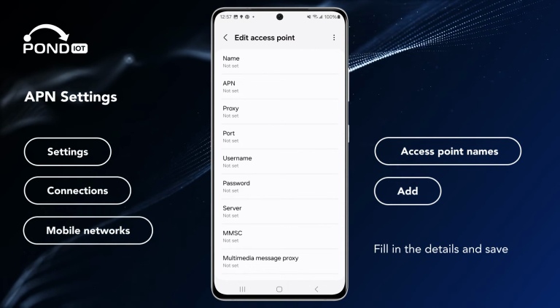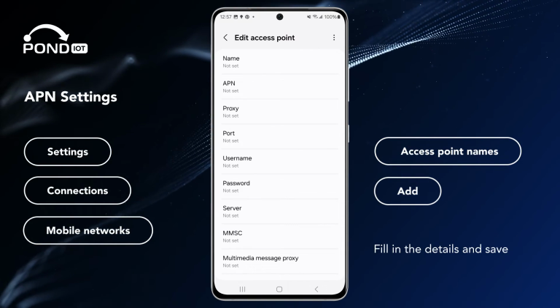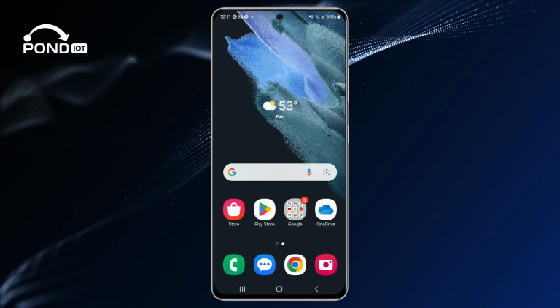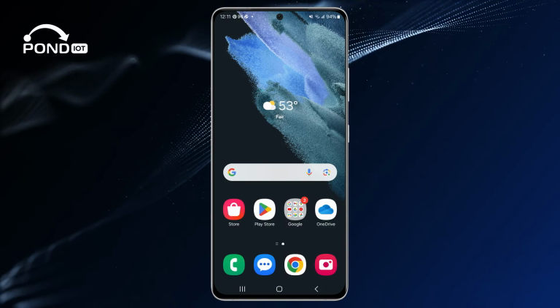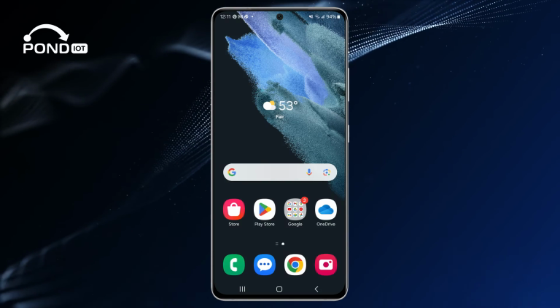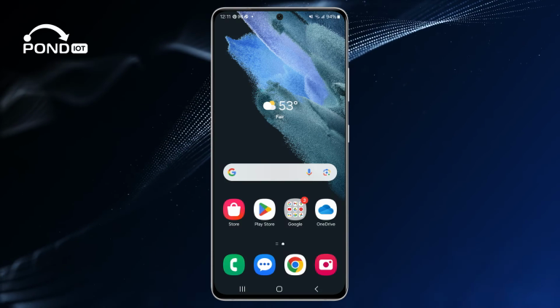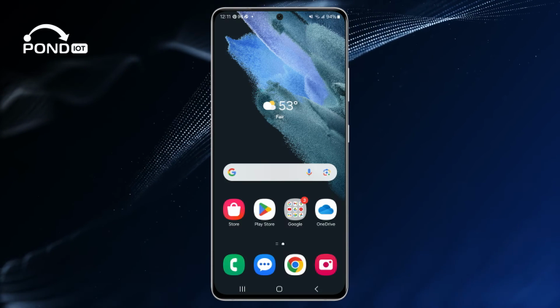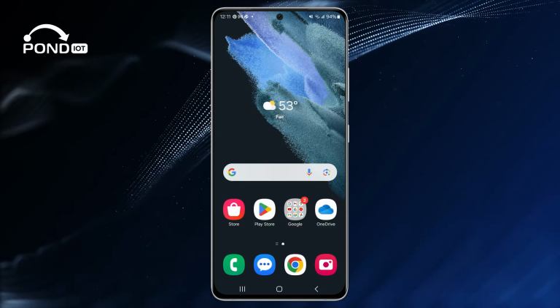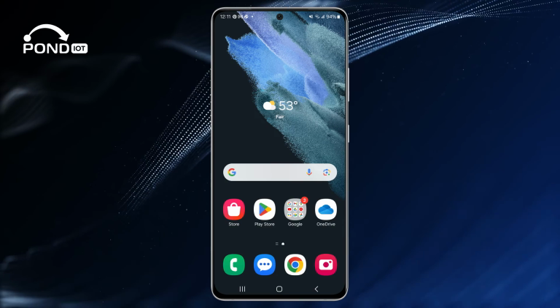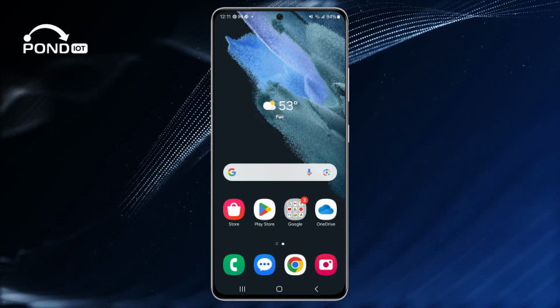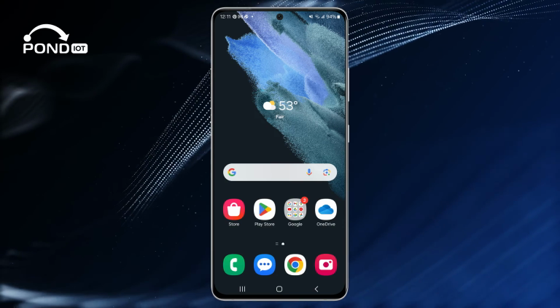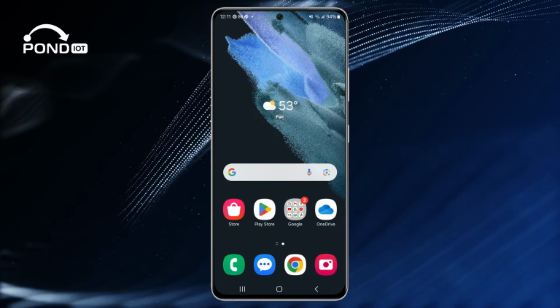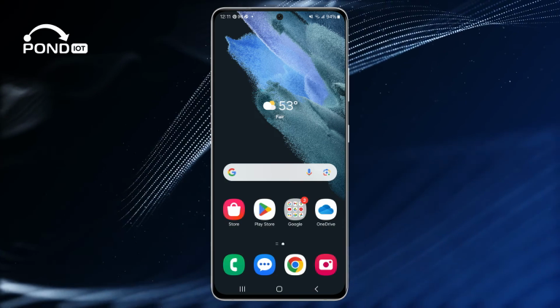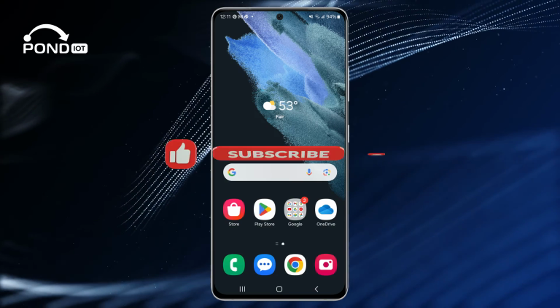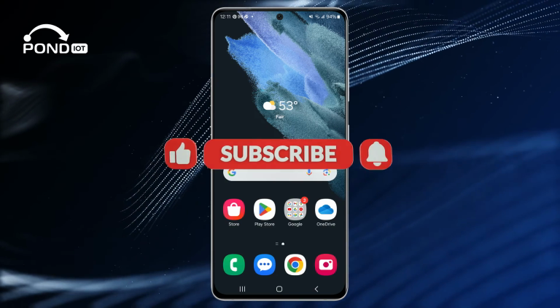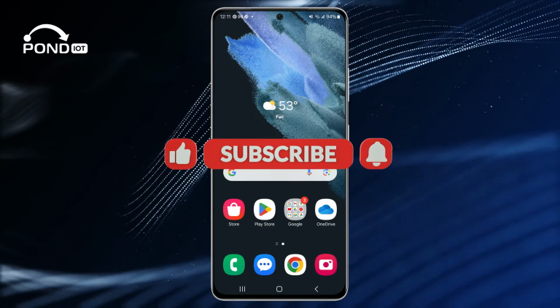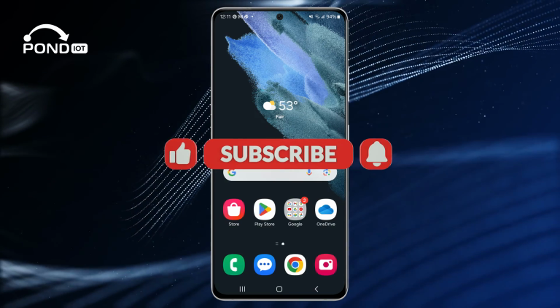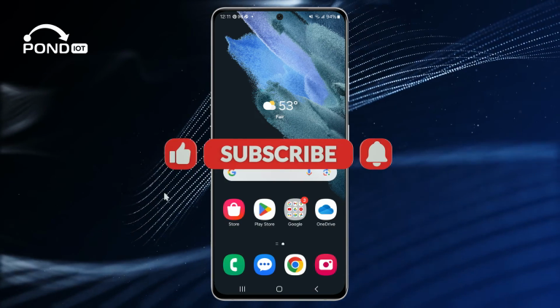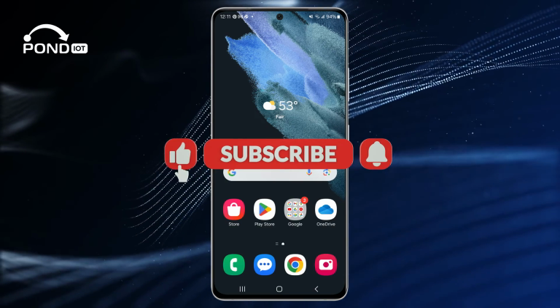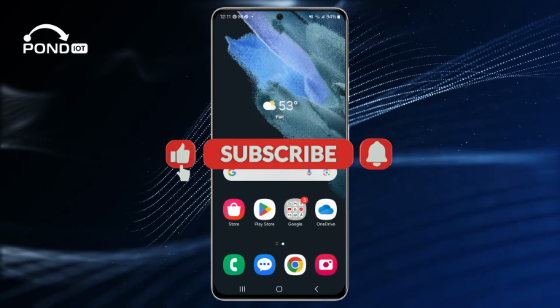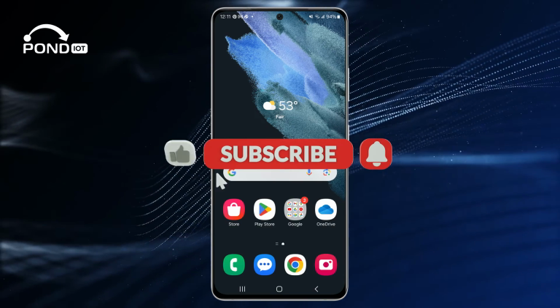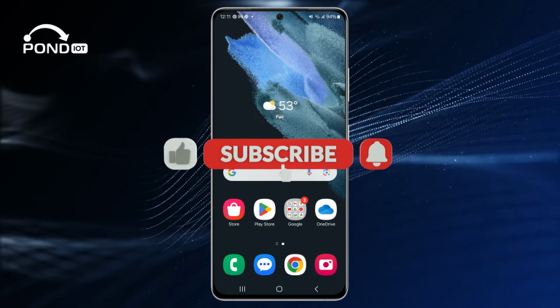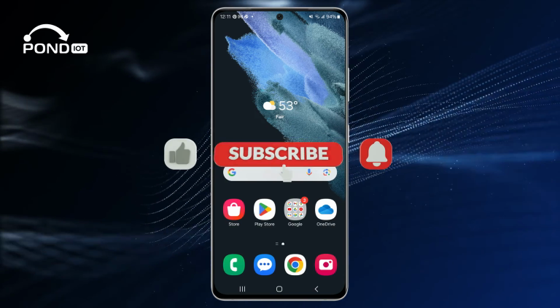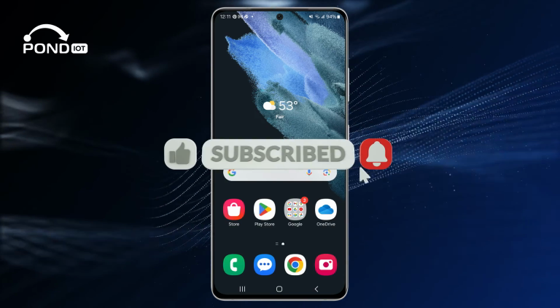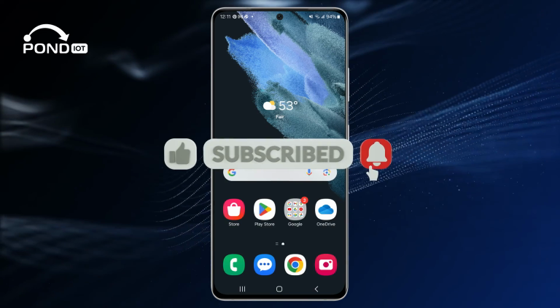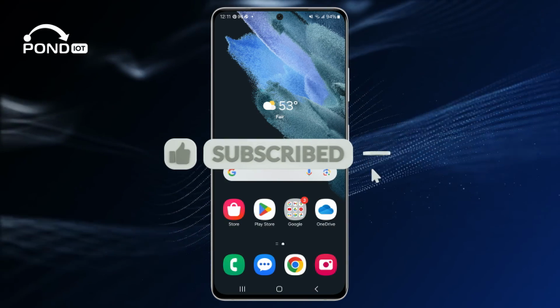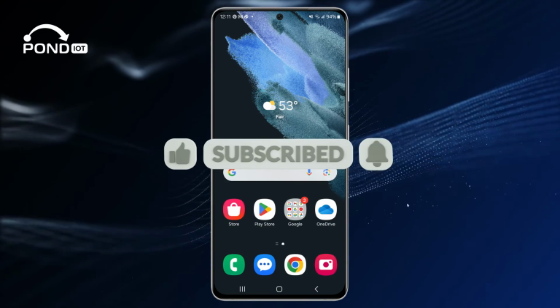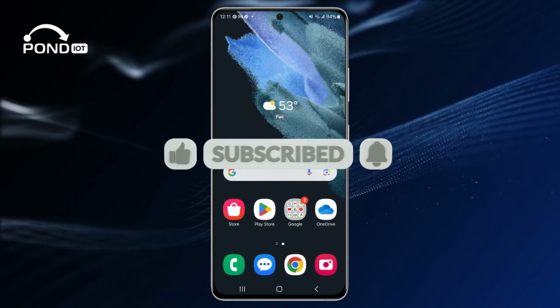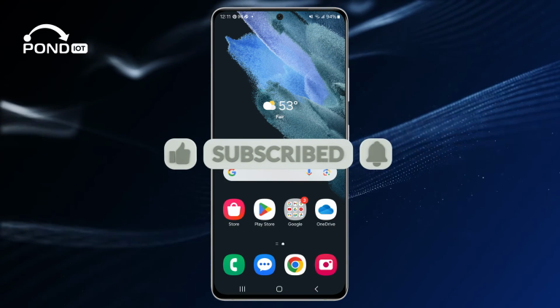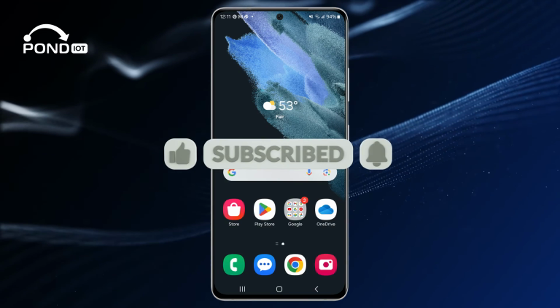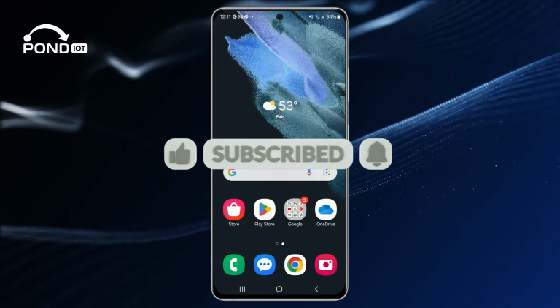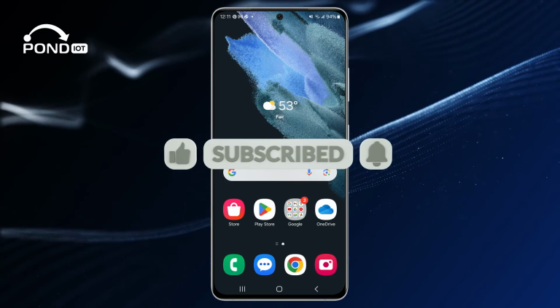Thanks for watching. For more videos, subscribe to our channel and hit the bell icon to get notified when we post.